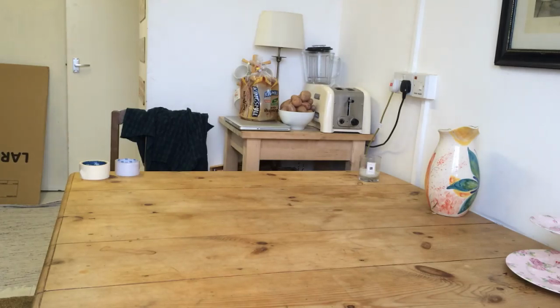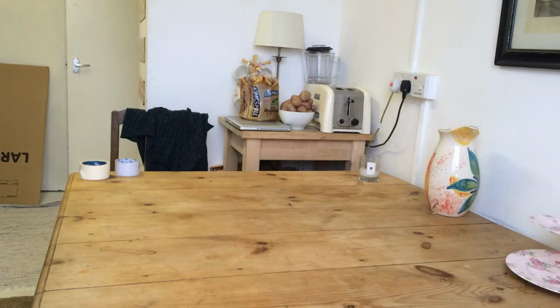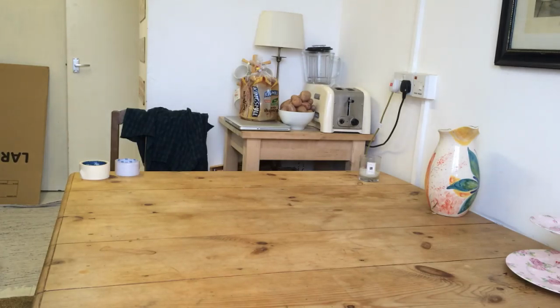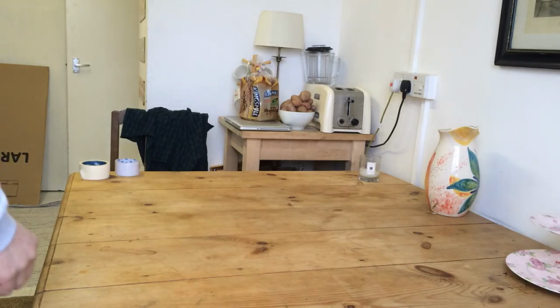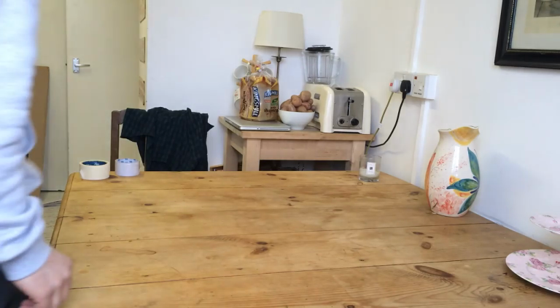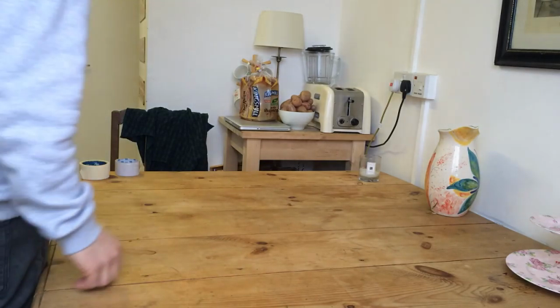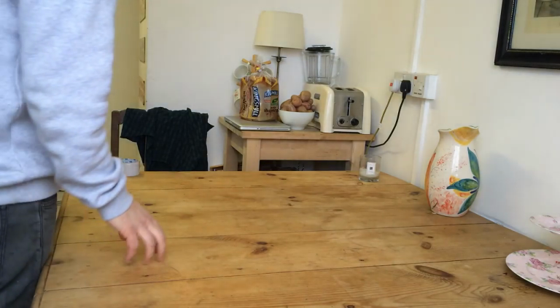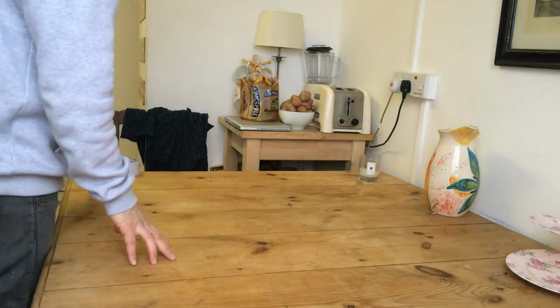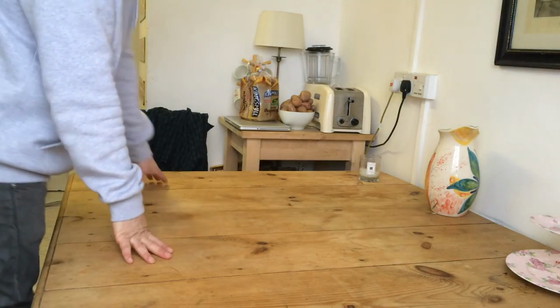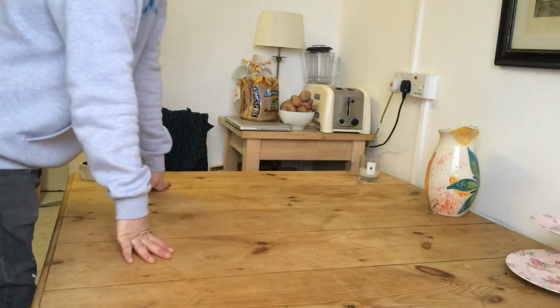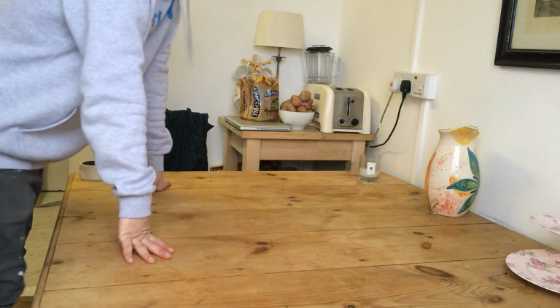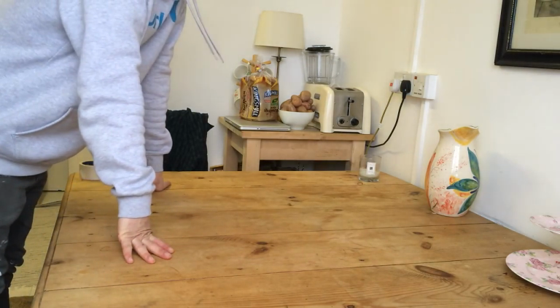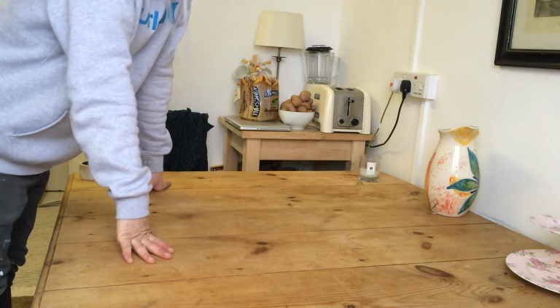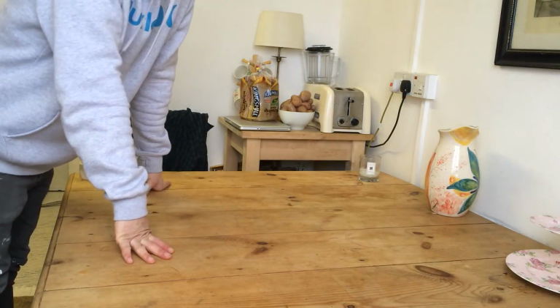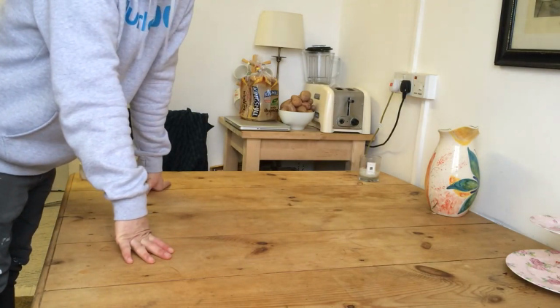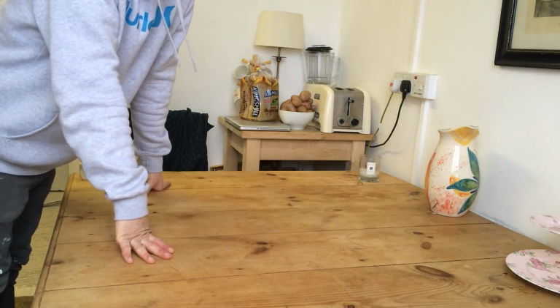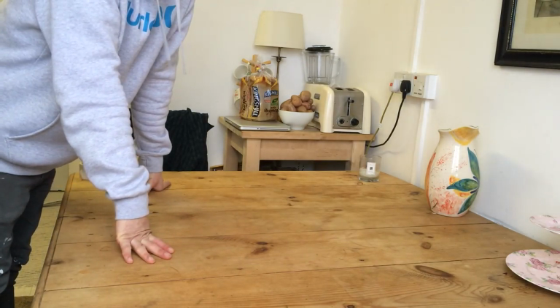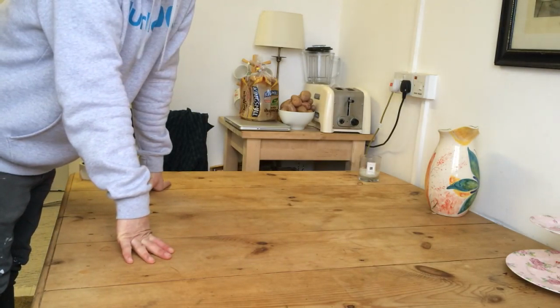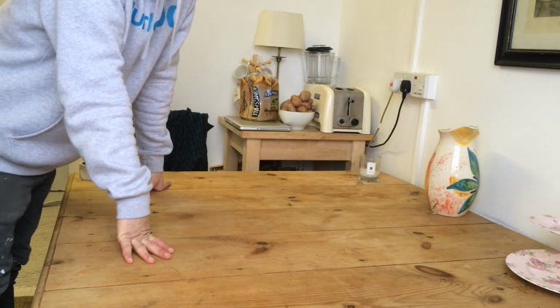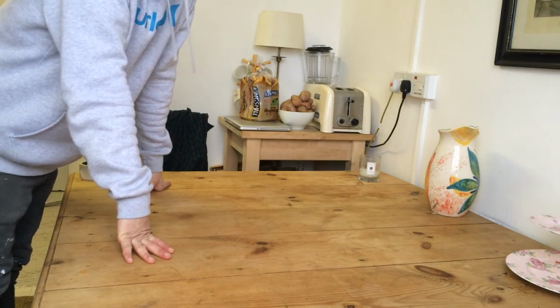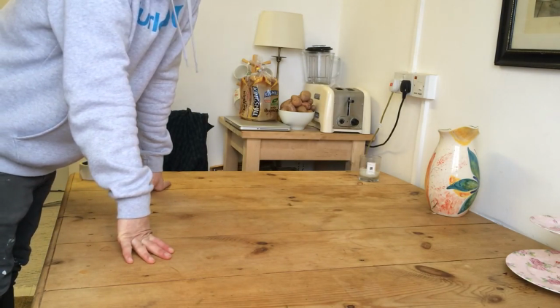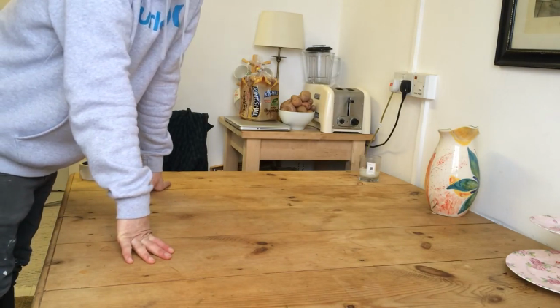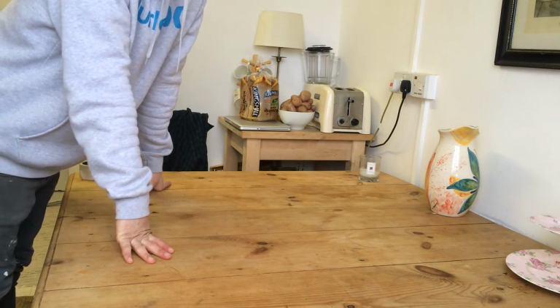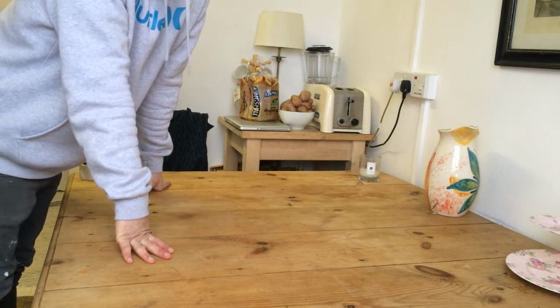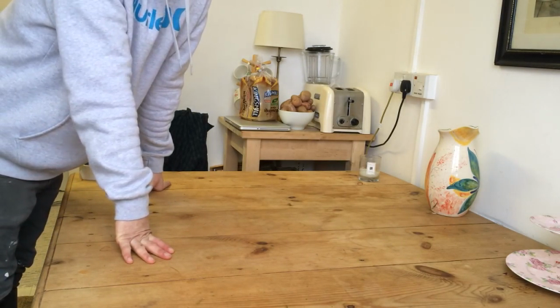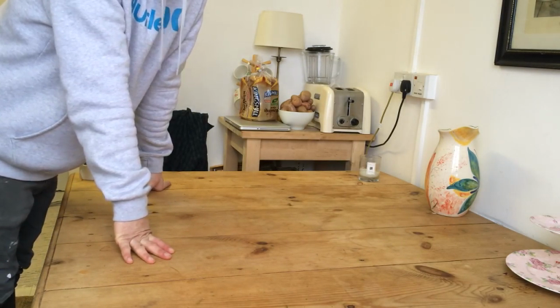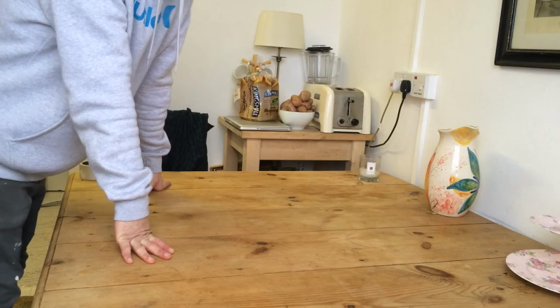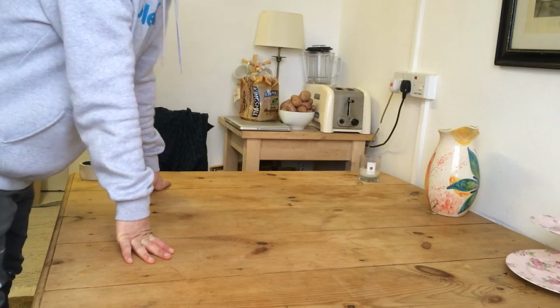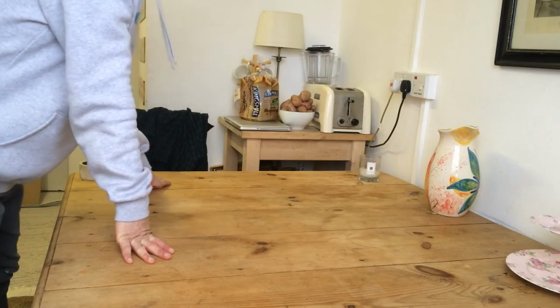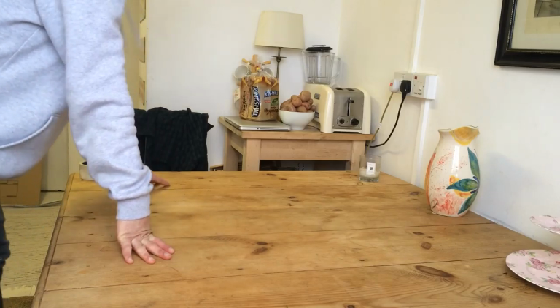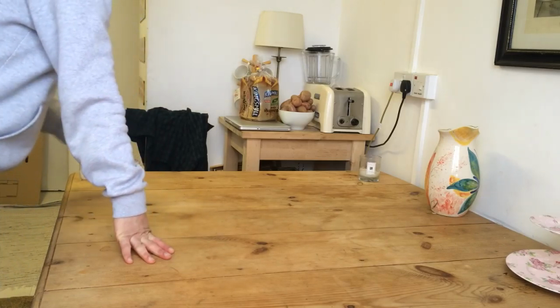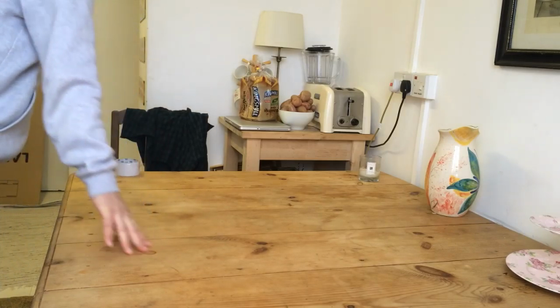Hi. So this video is going to show you how to put a removable packing box together. It's pretty simple.